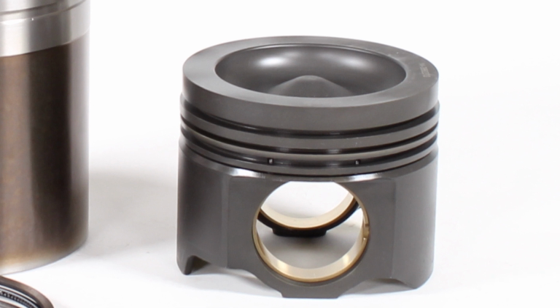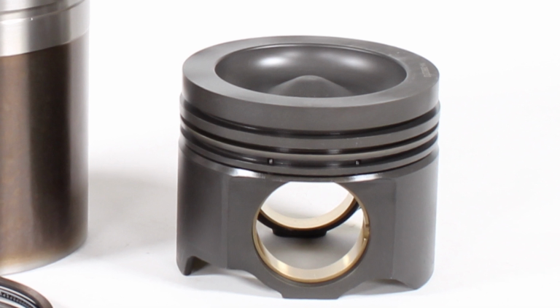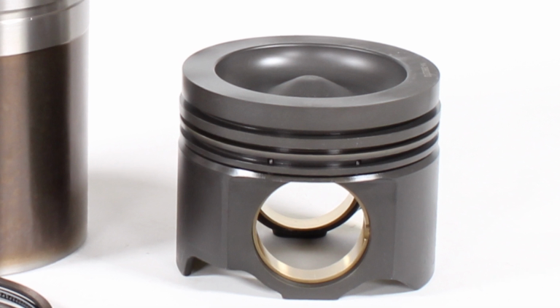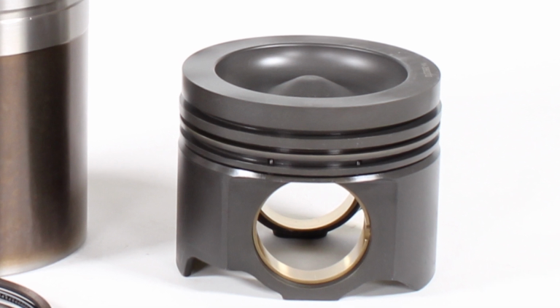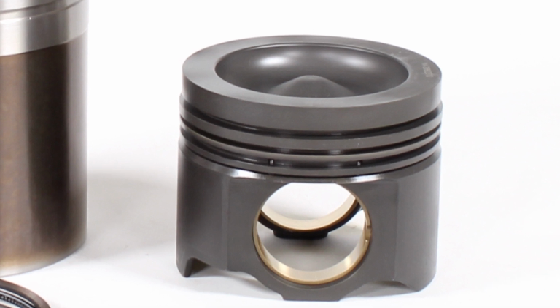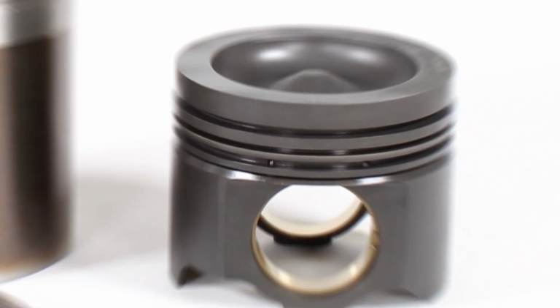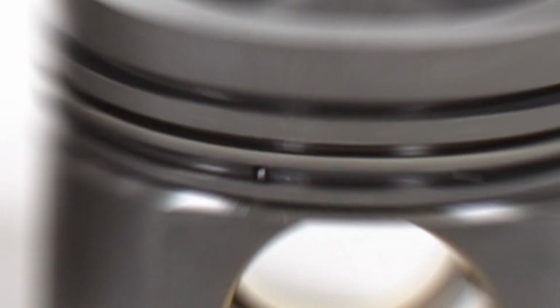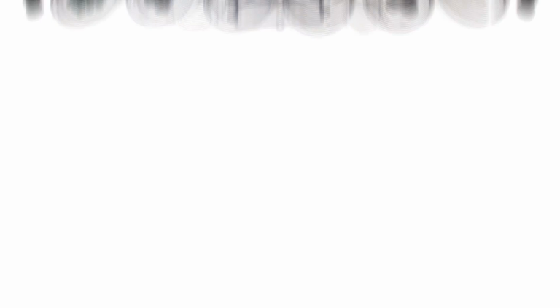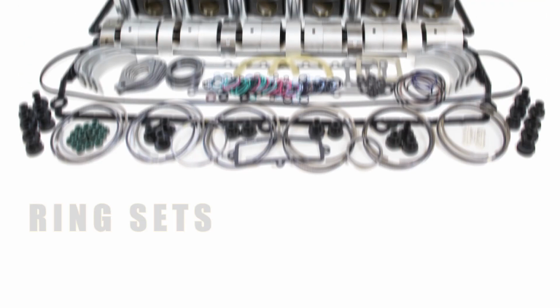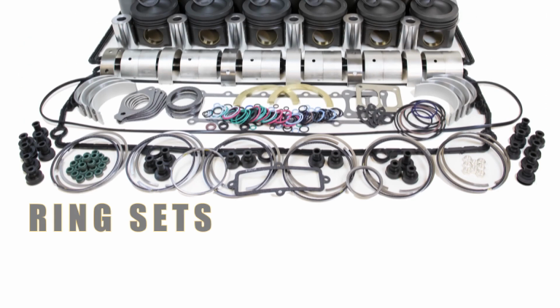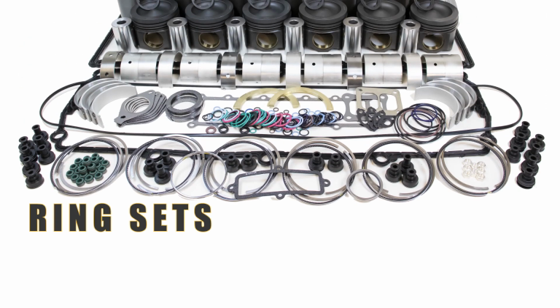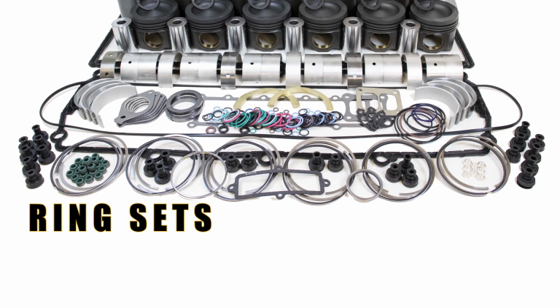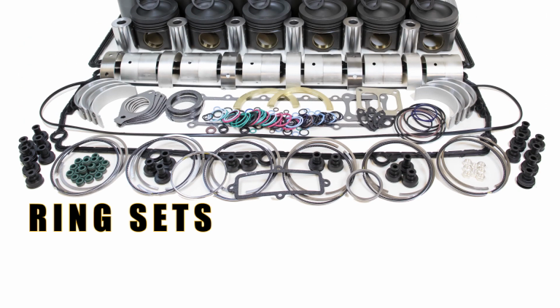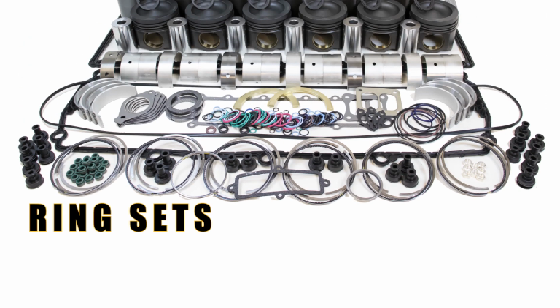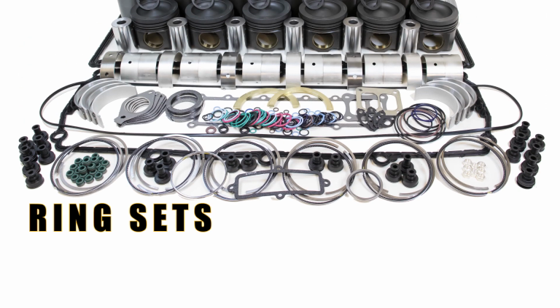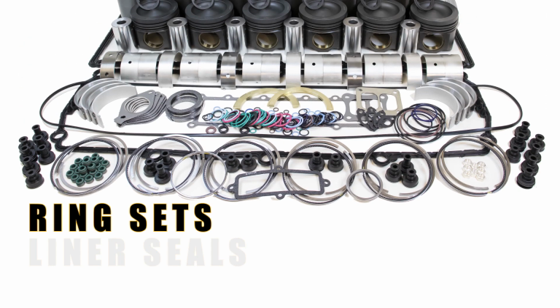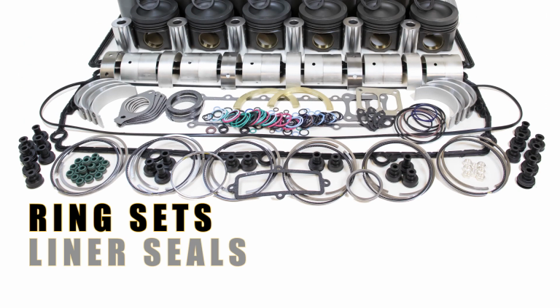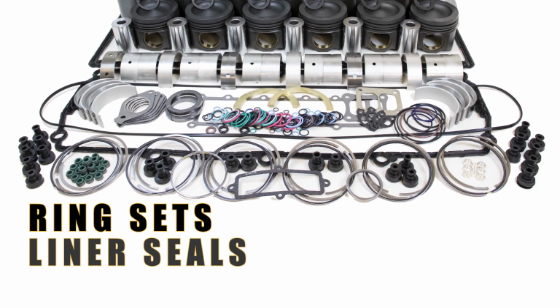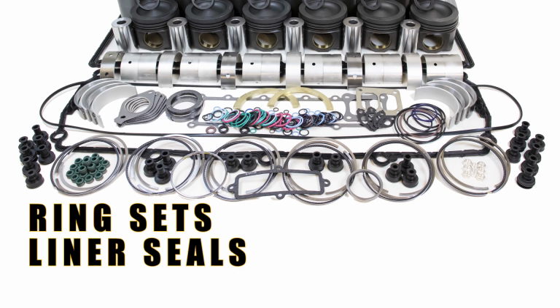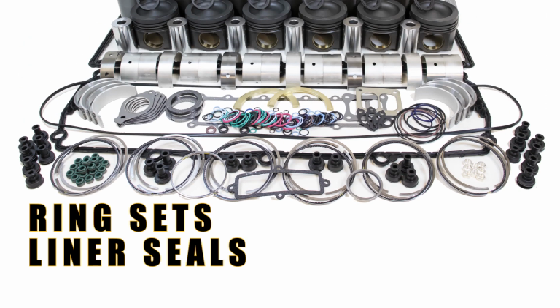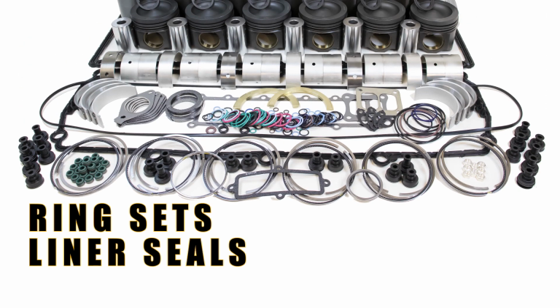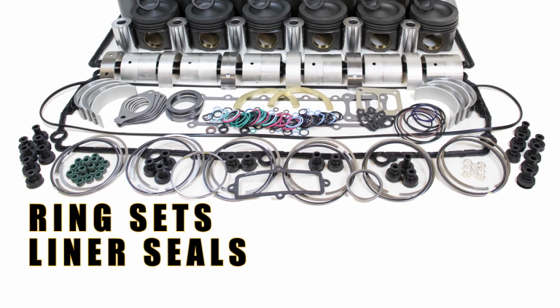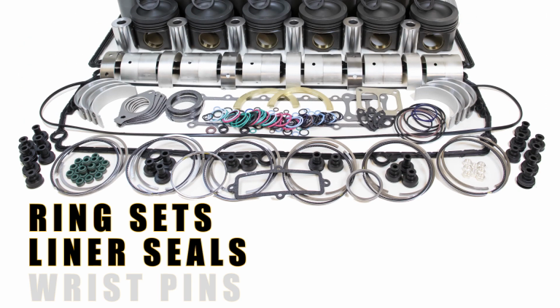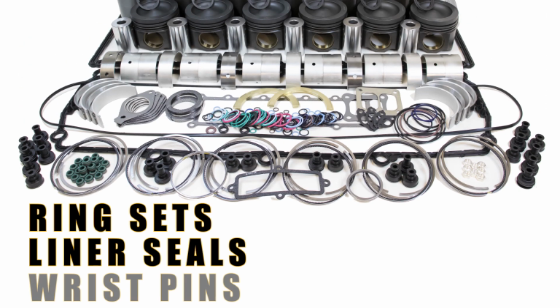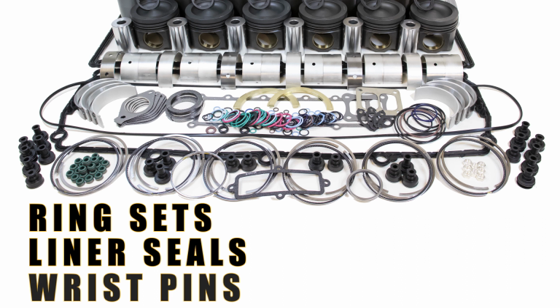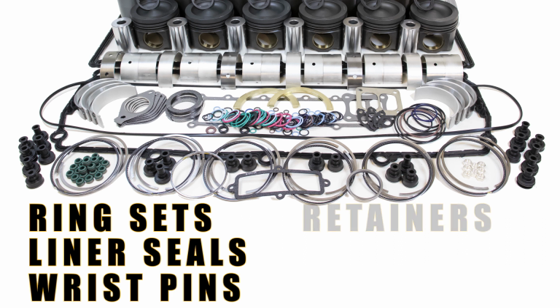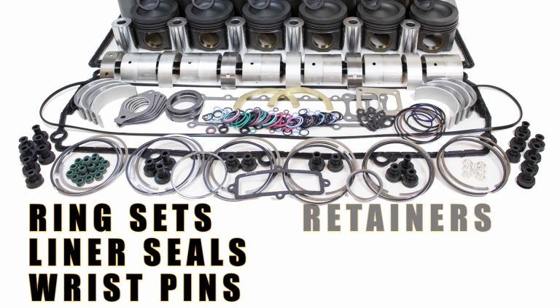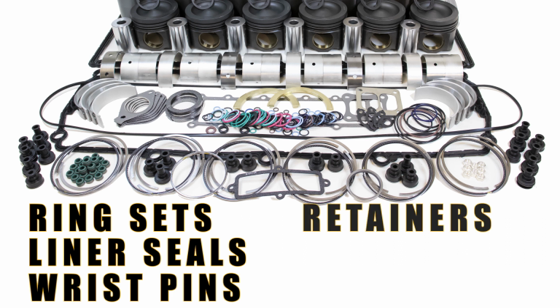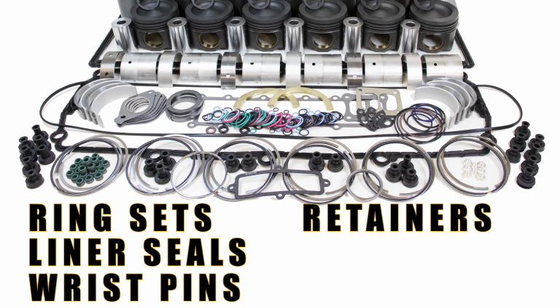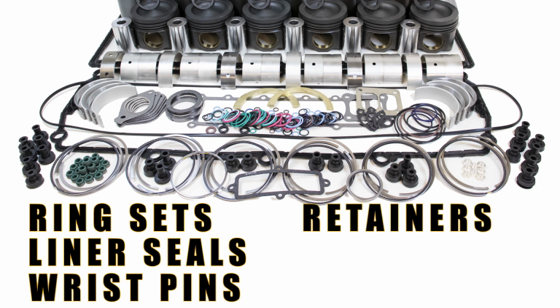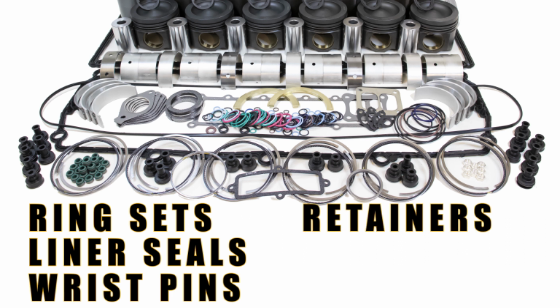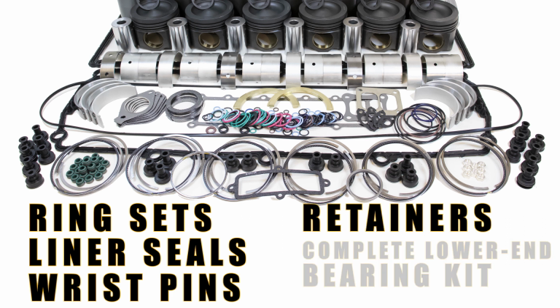The kit will also have ring sets, liner seals, wrist pins and retainers.